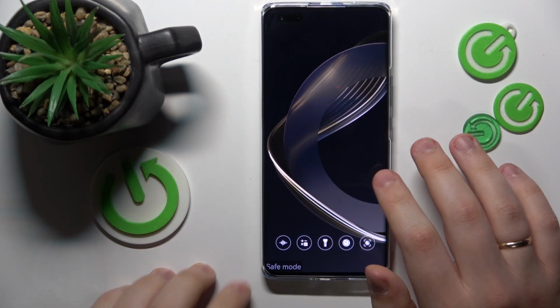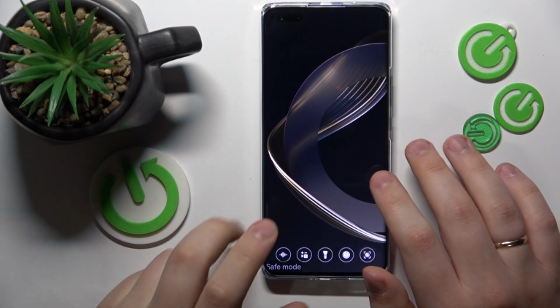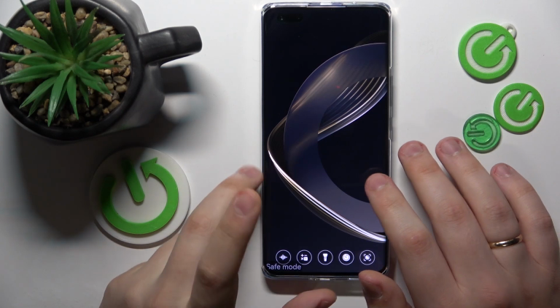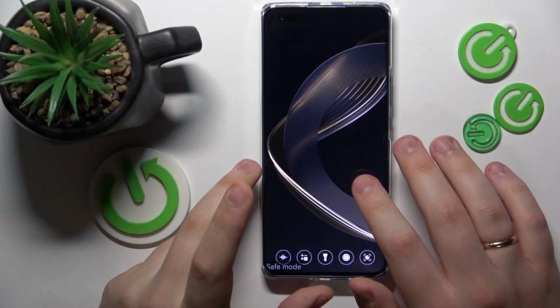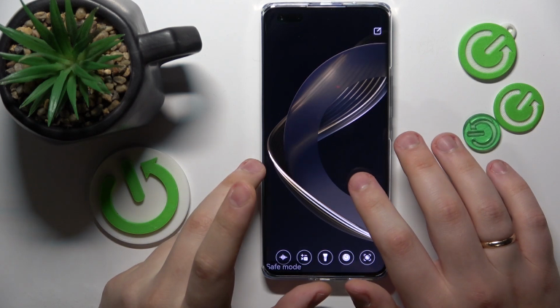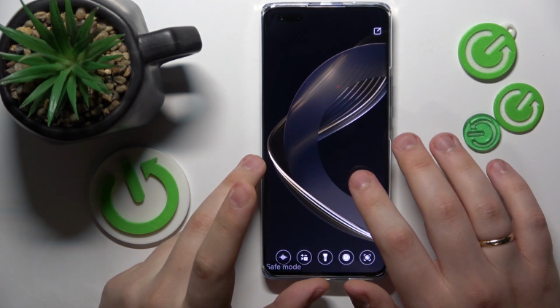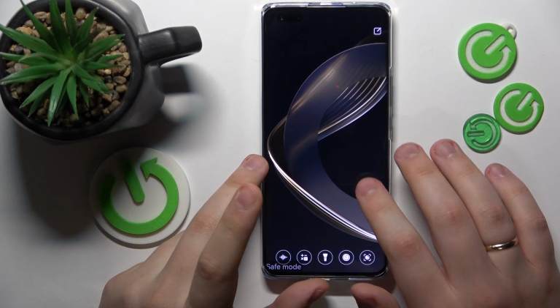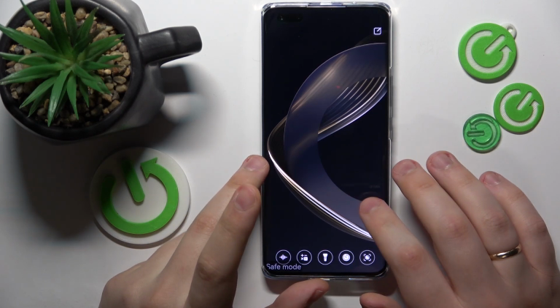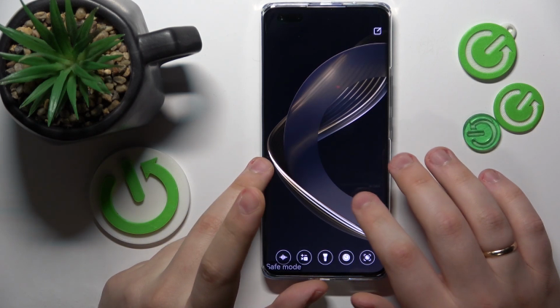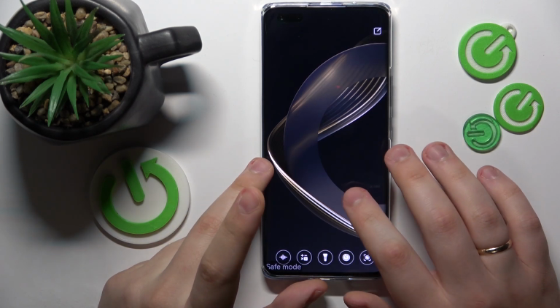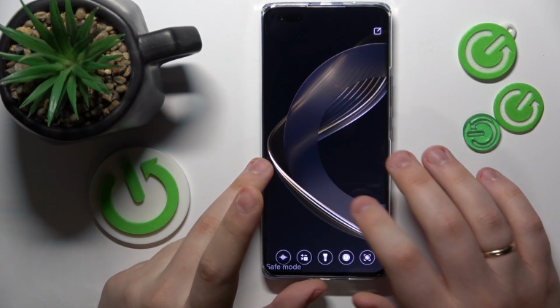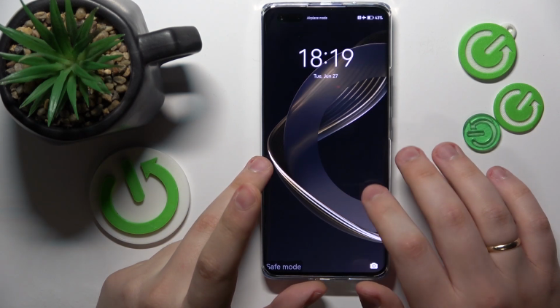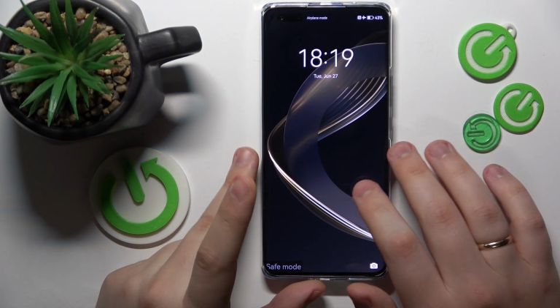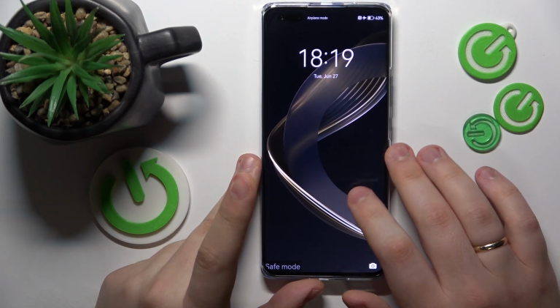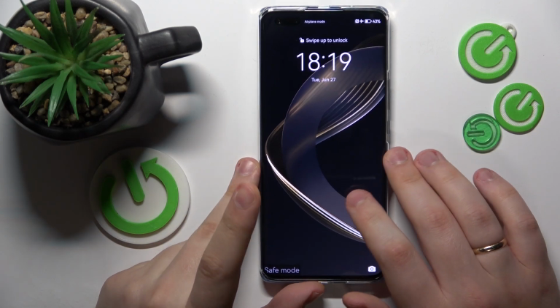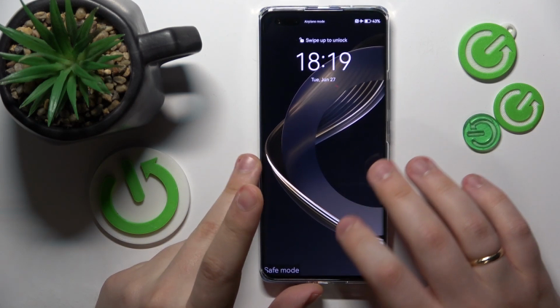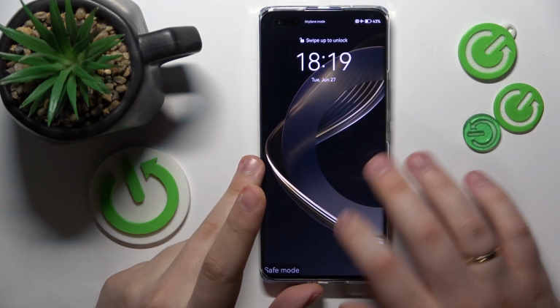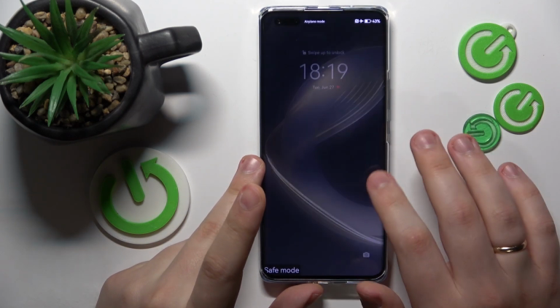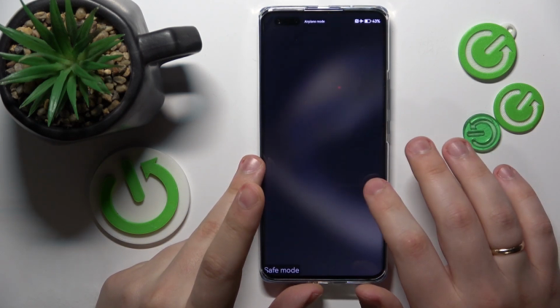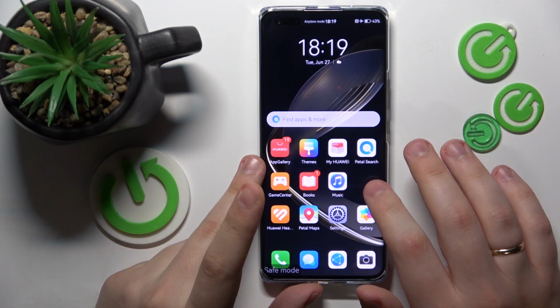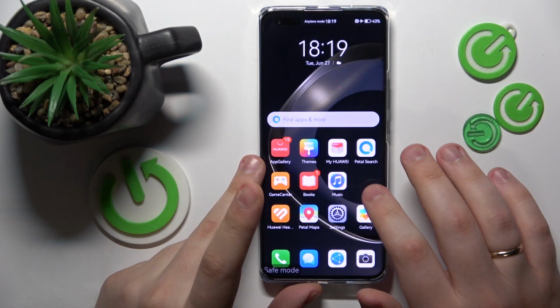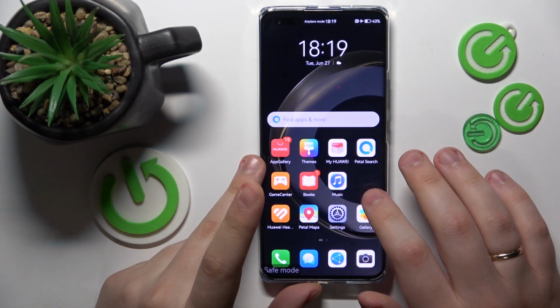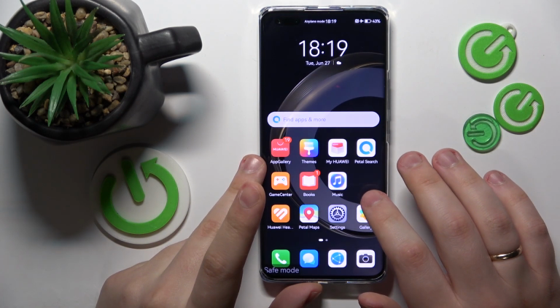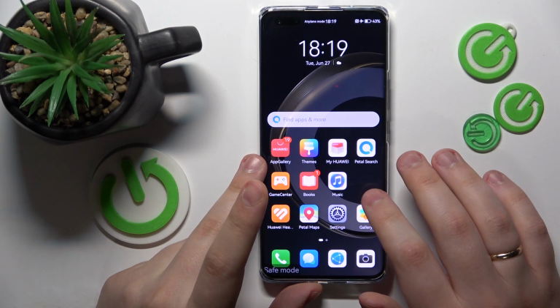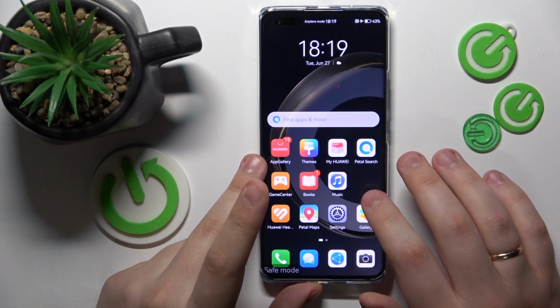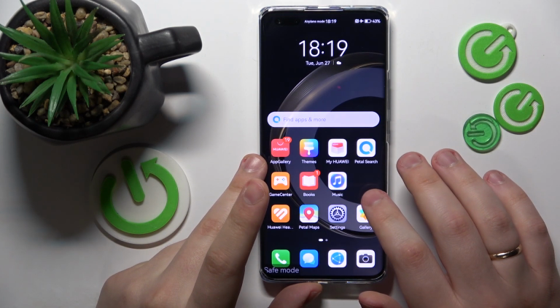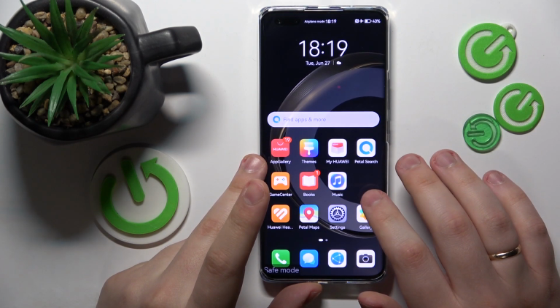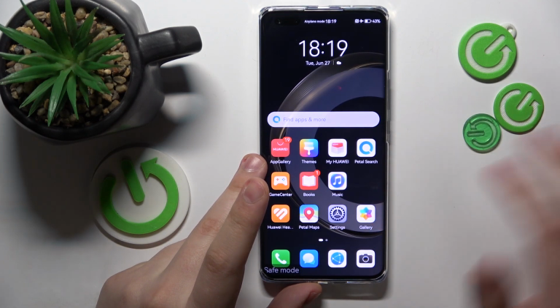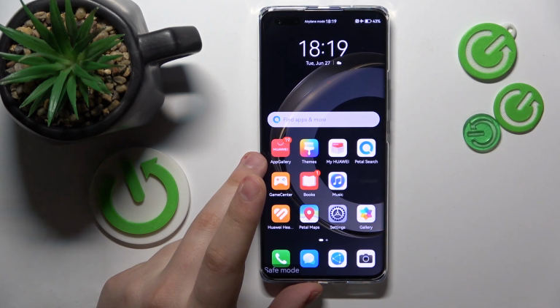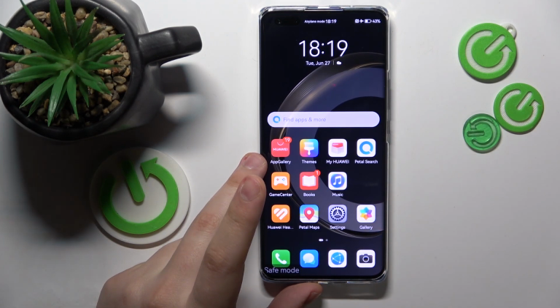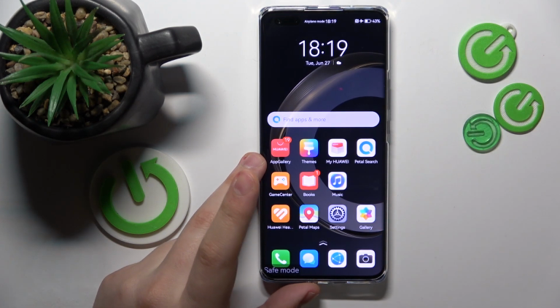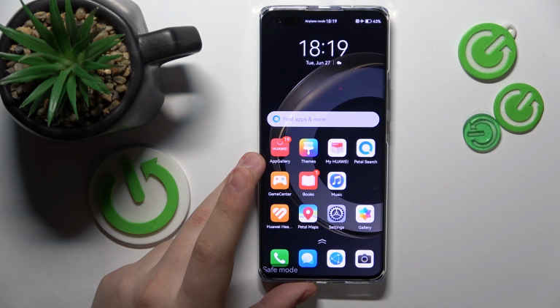Welcome to the Hard Reset Info YouTube channel. Today I will show how you can remove safe mode in a Huawei.